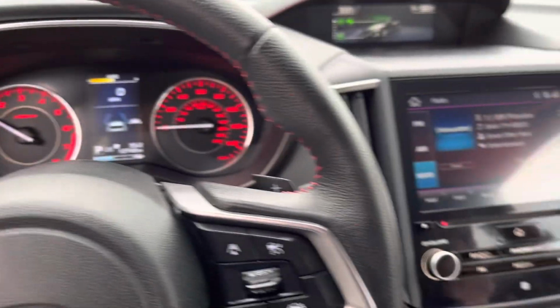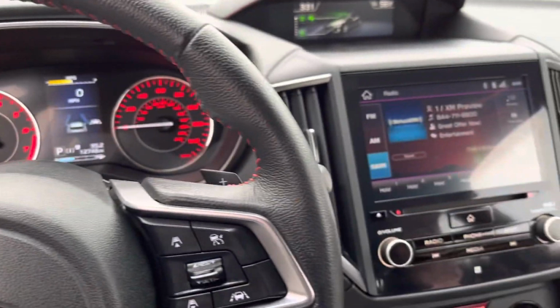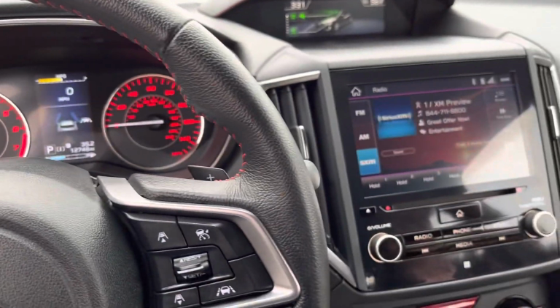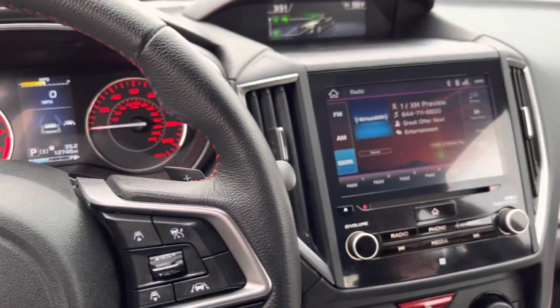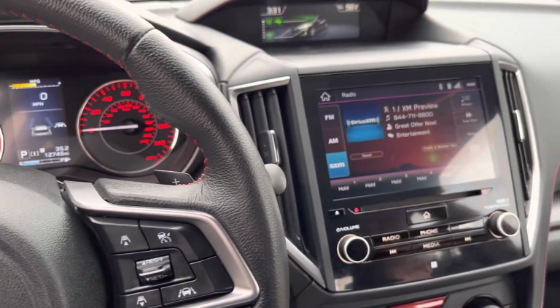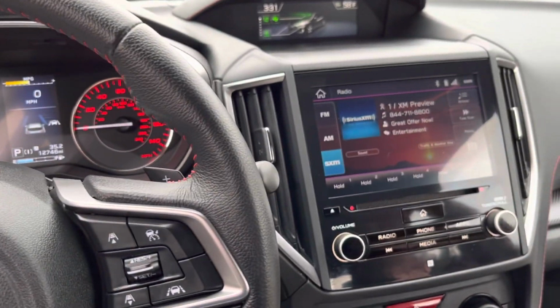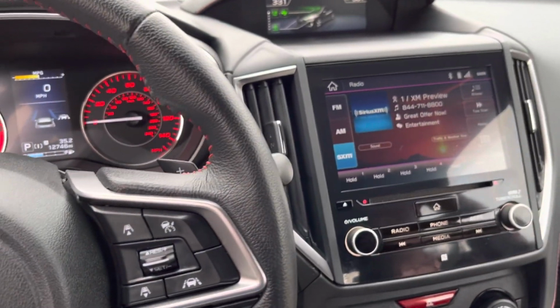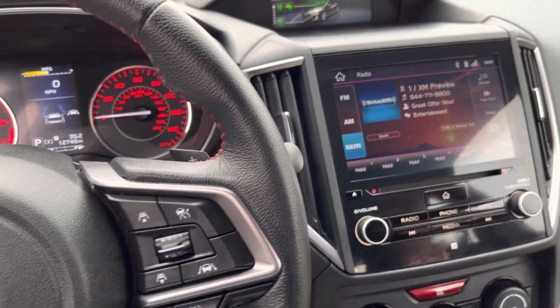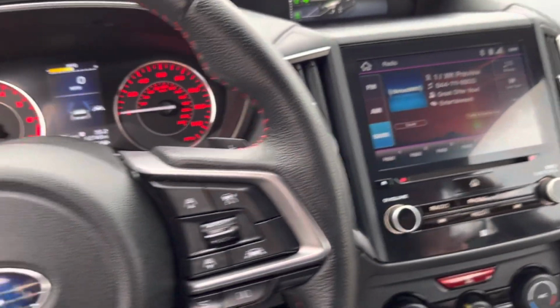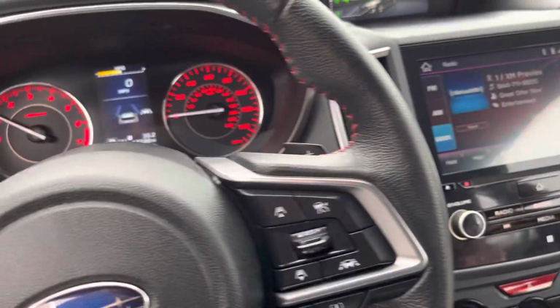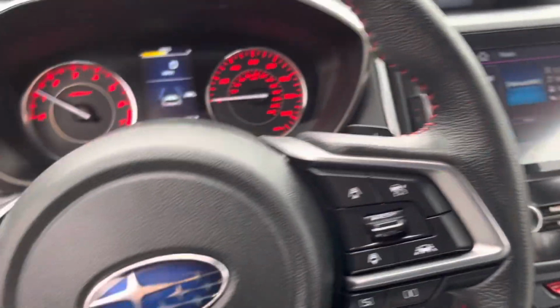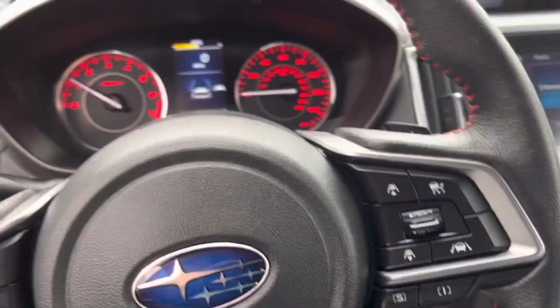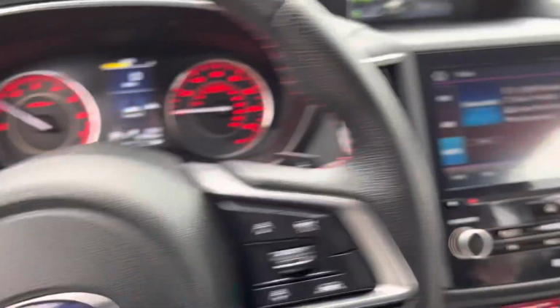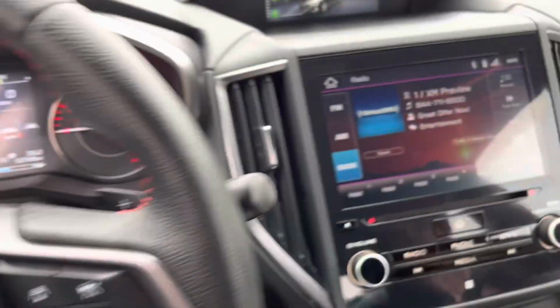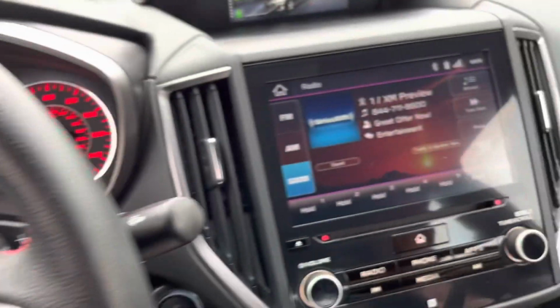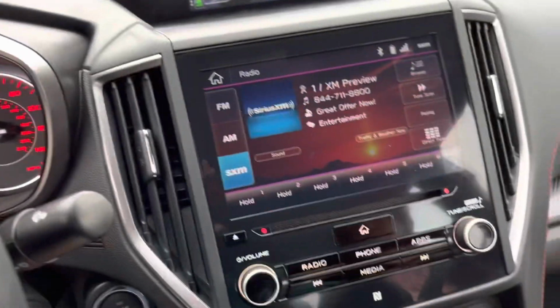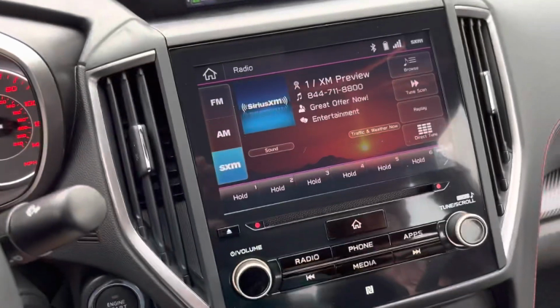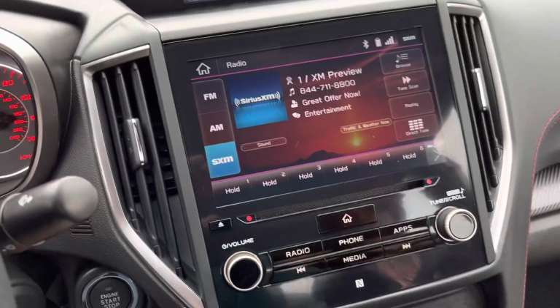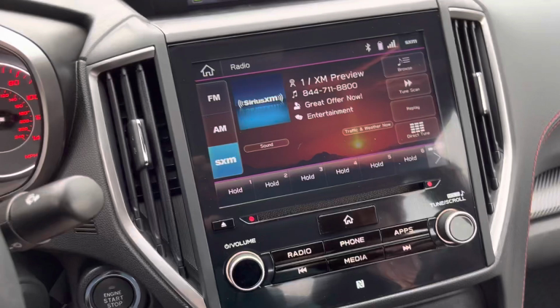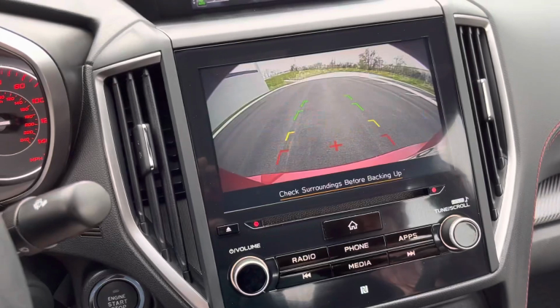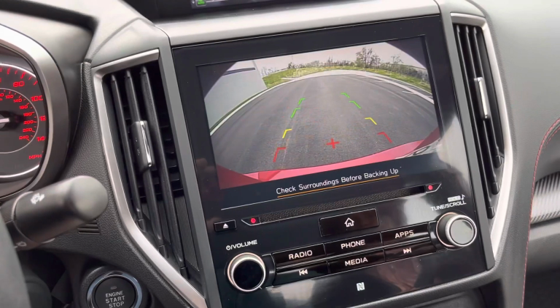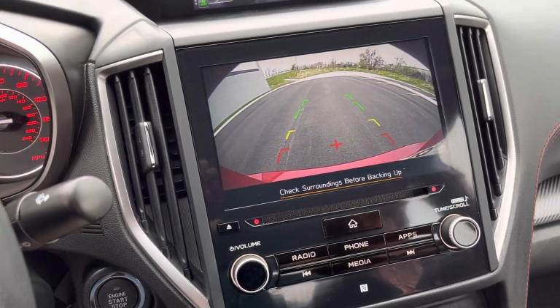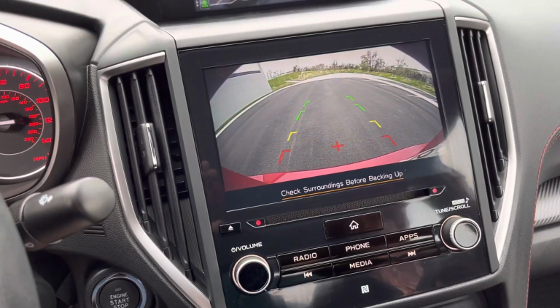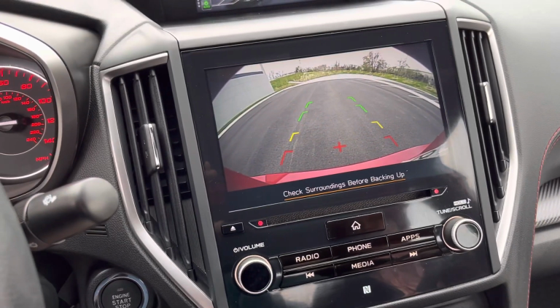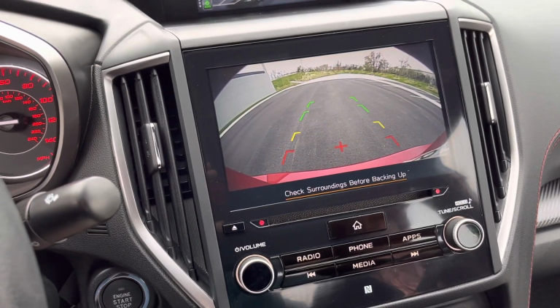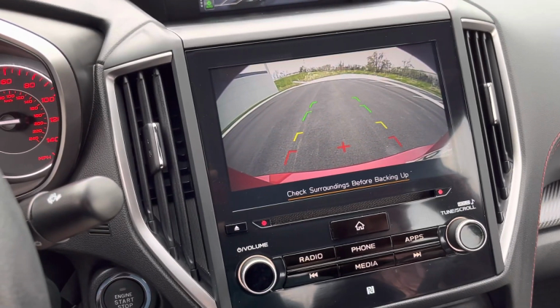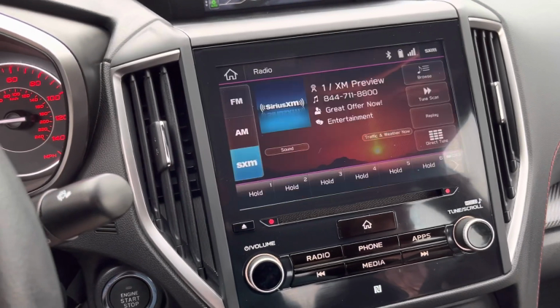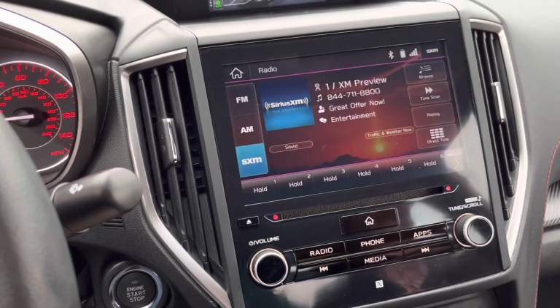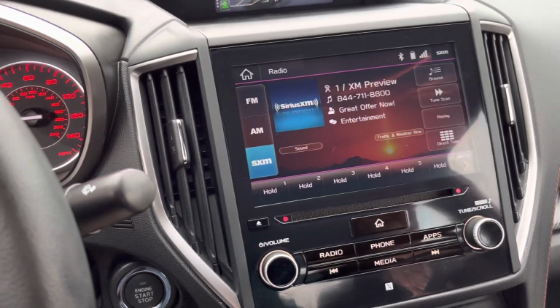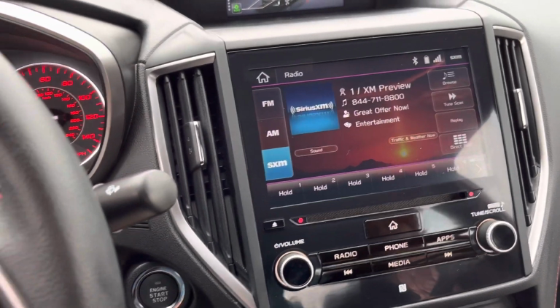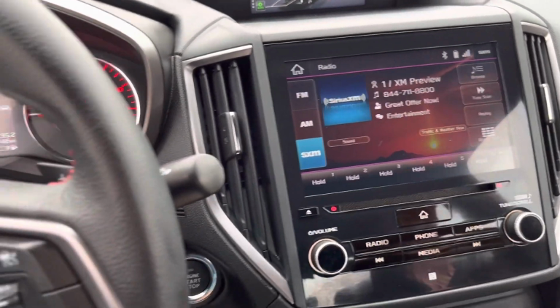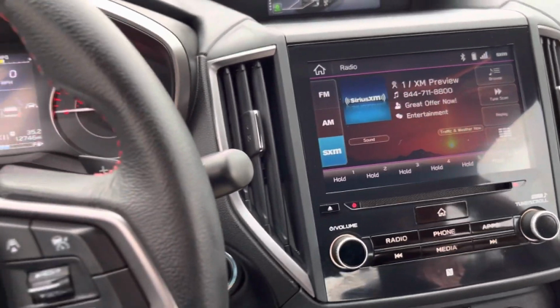Got the satellite radio if you want it. Backup camera — let me show that. Backup camera works pretty much immediately.